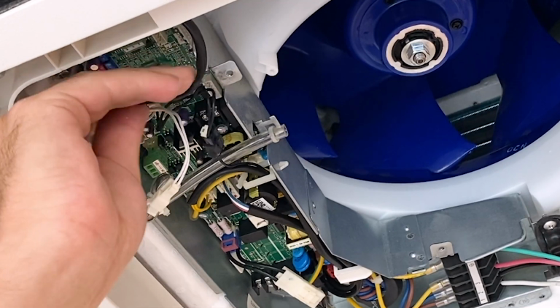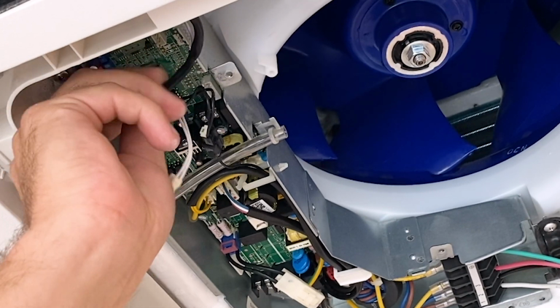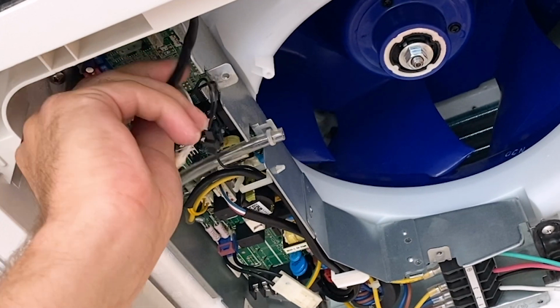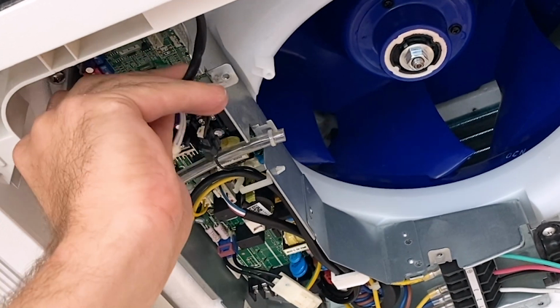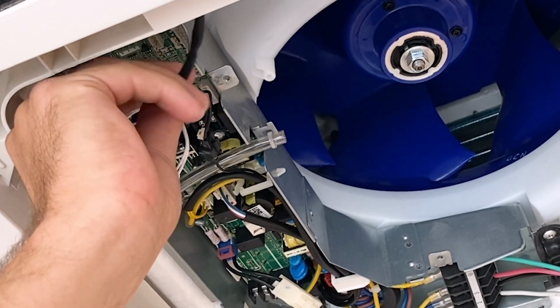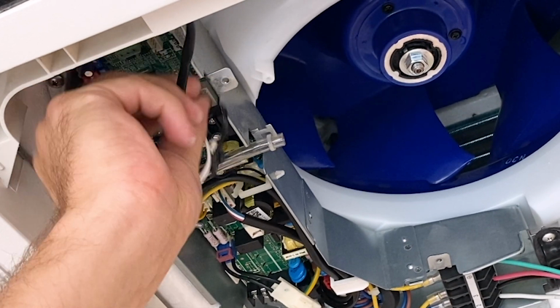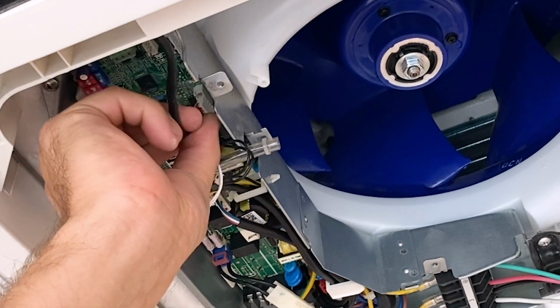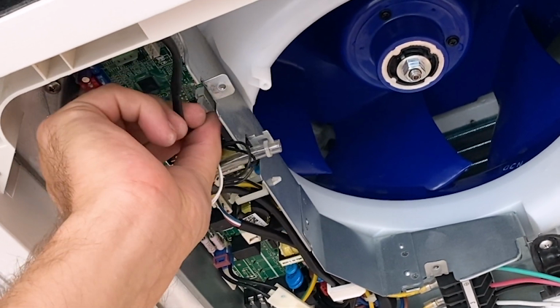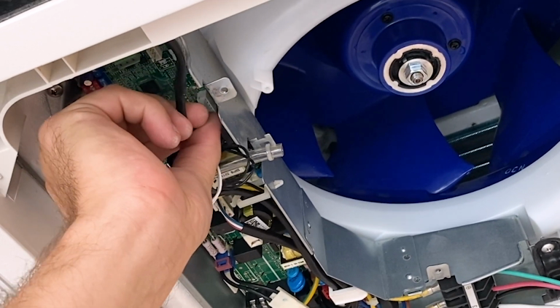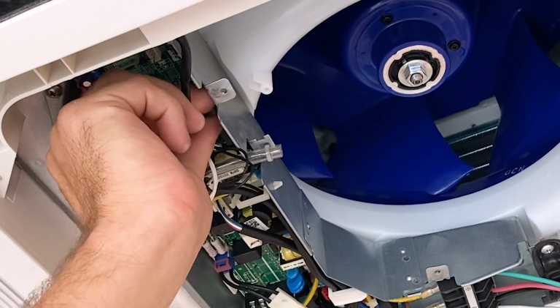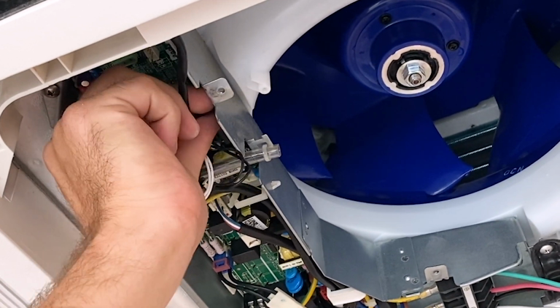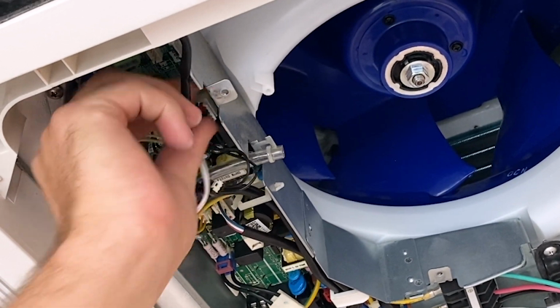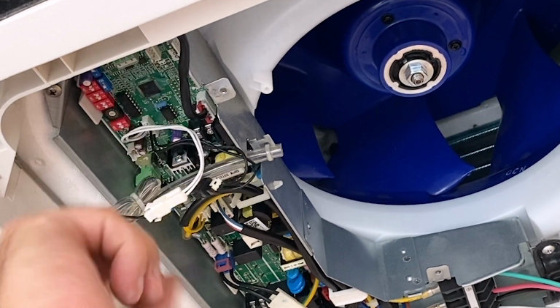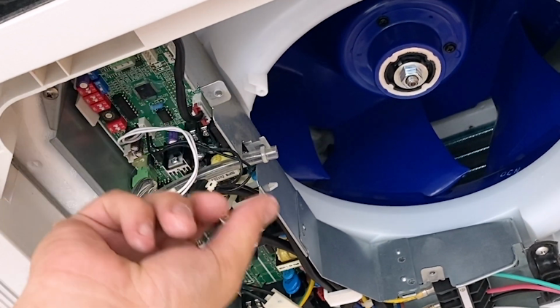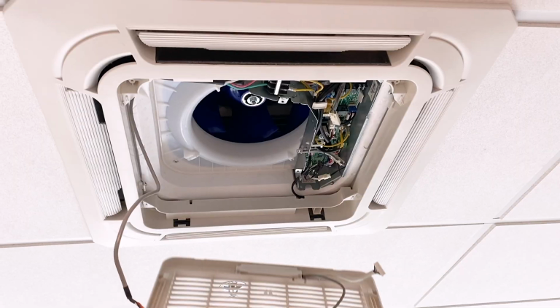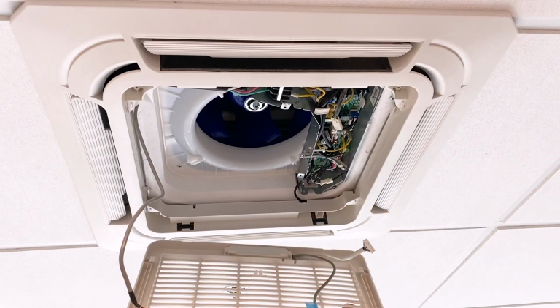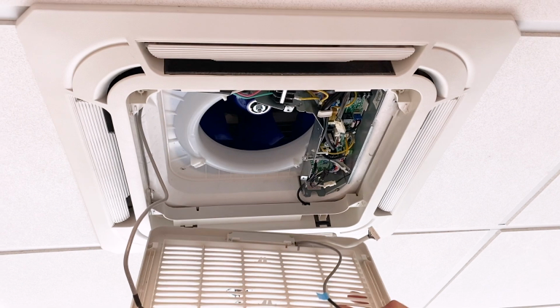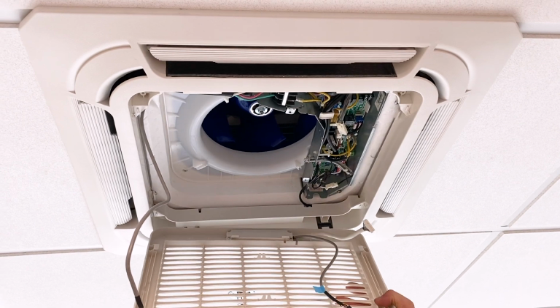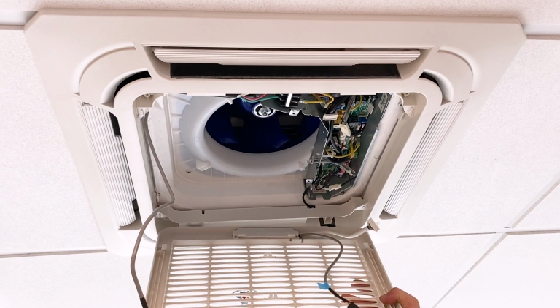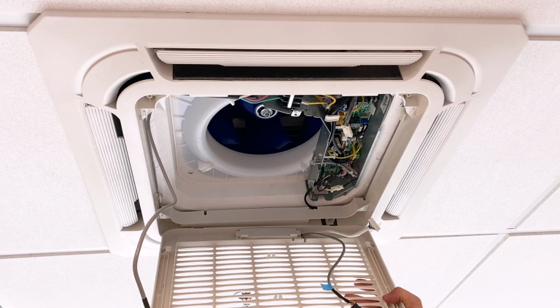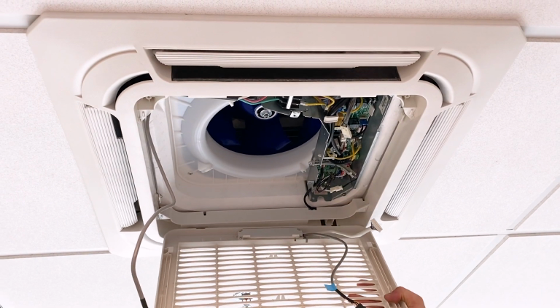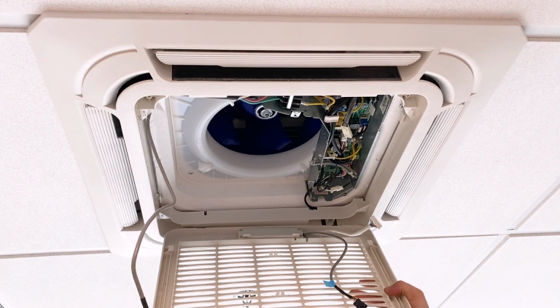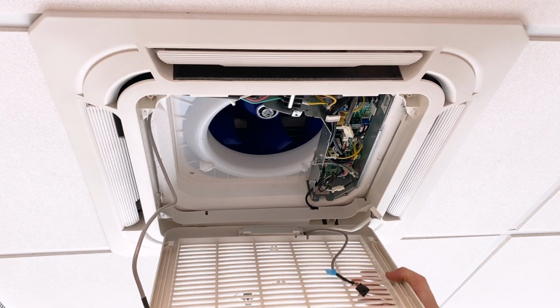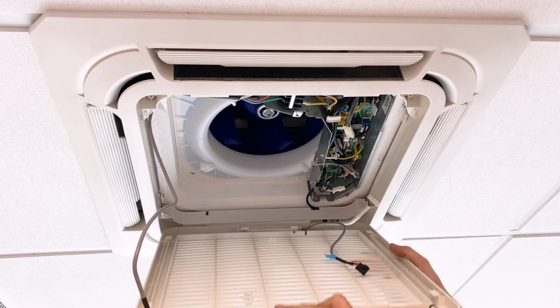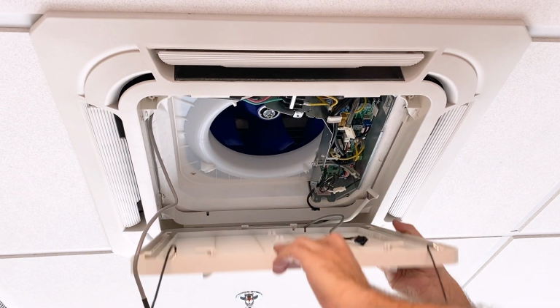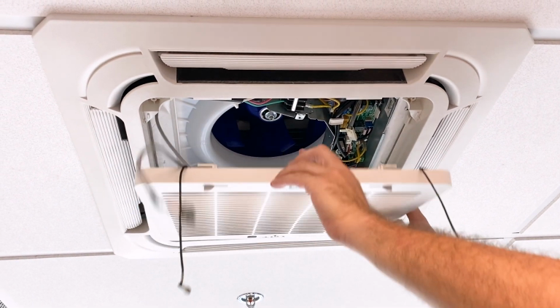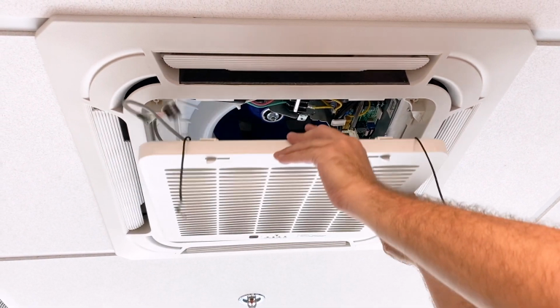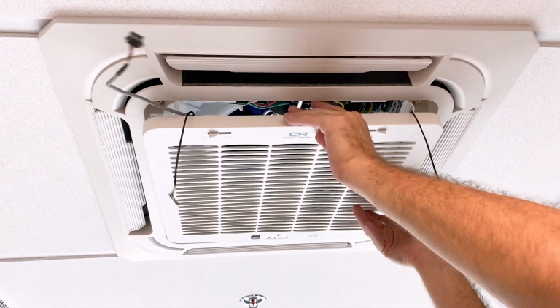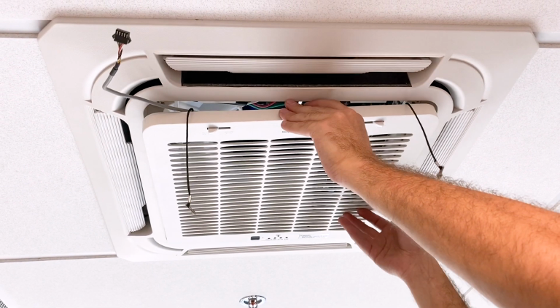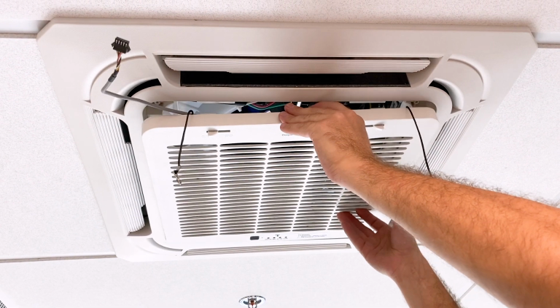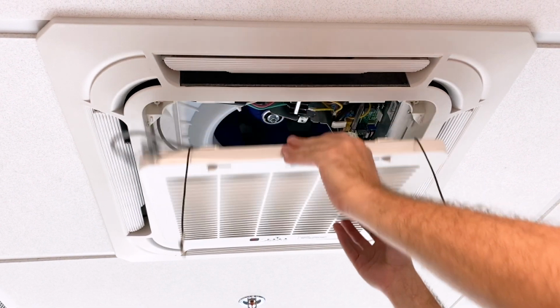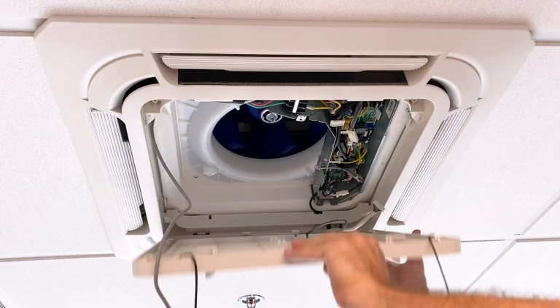Reconnect the step motor, reattach the grille, then reconnect the display and wall thermostat.